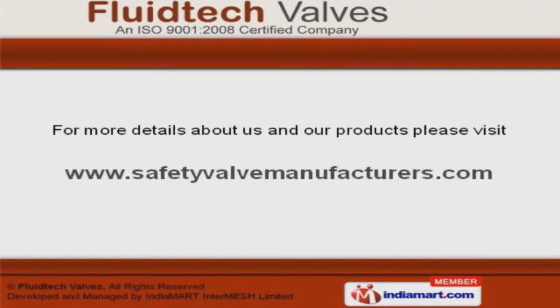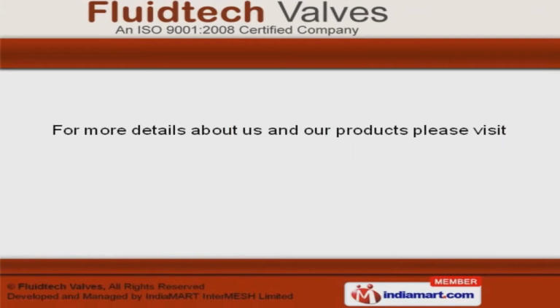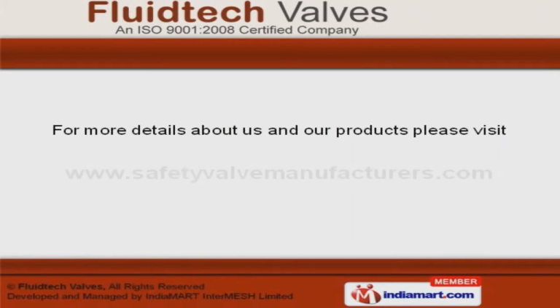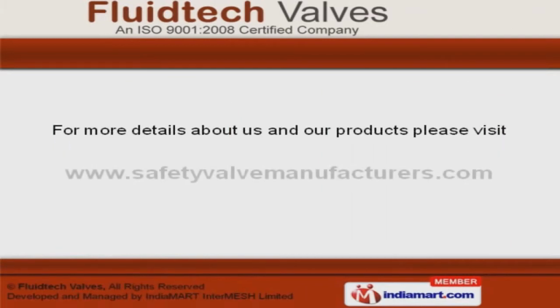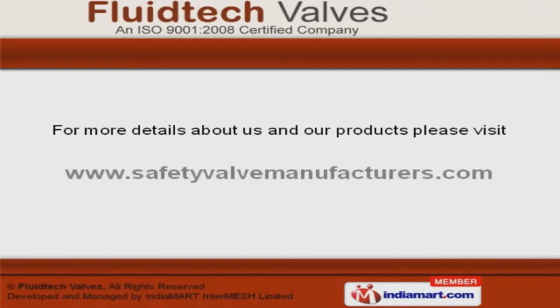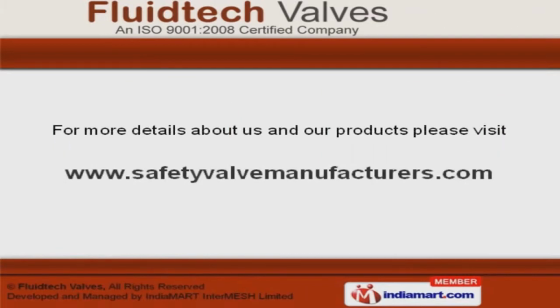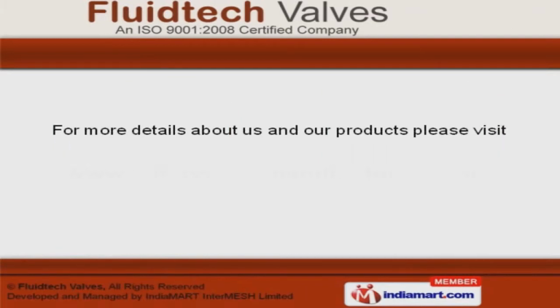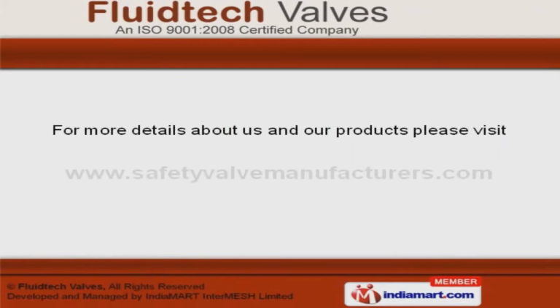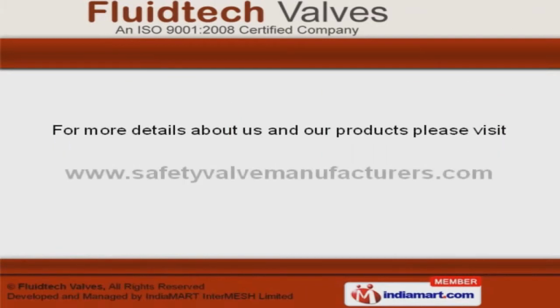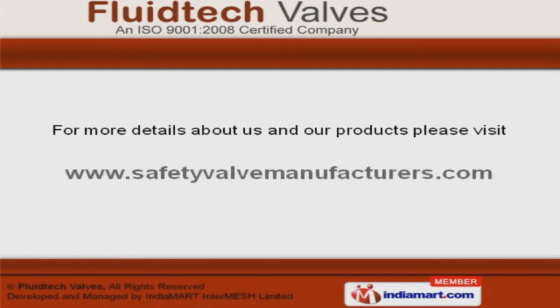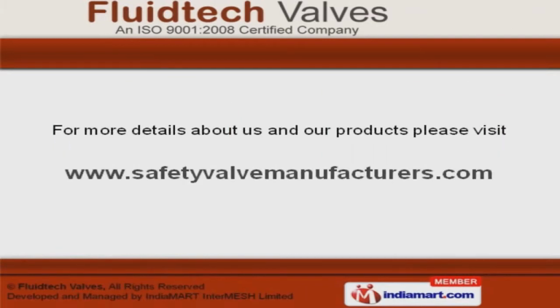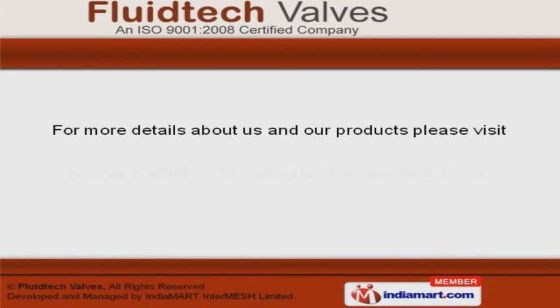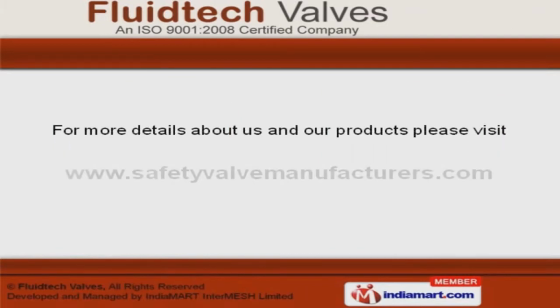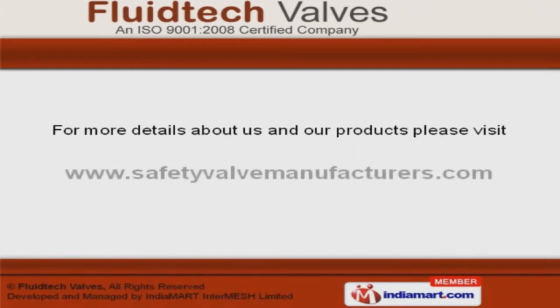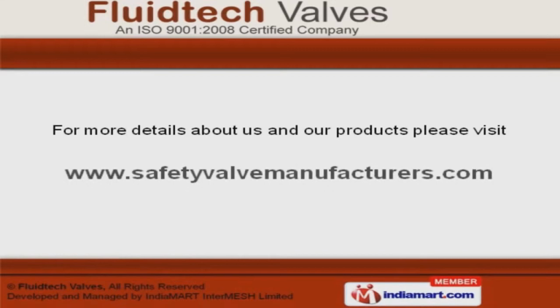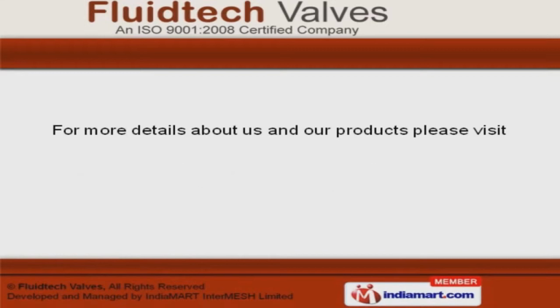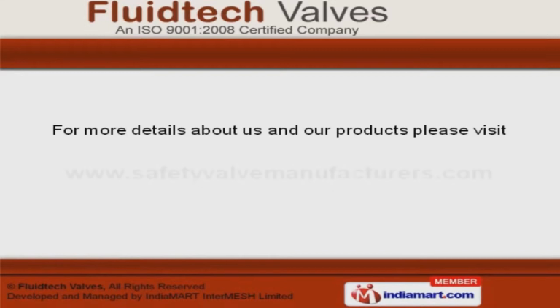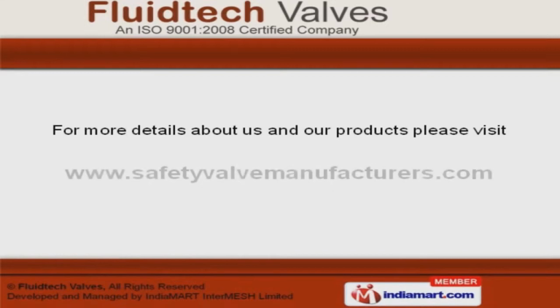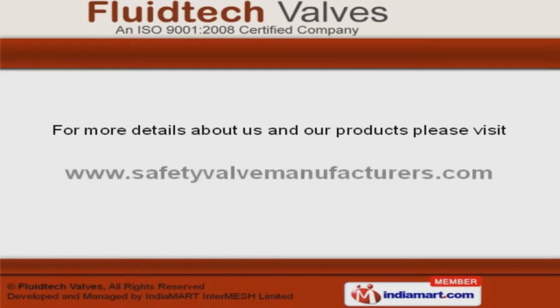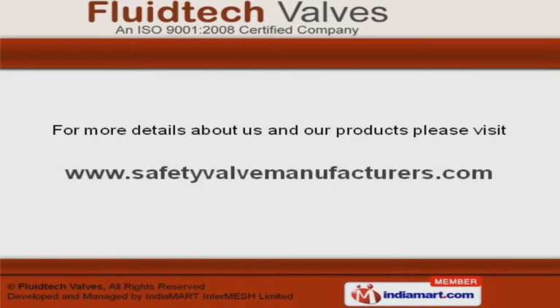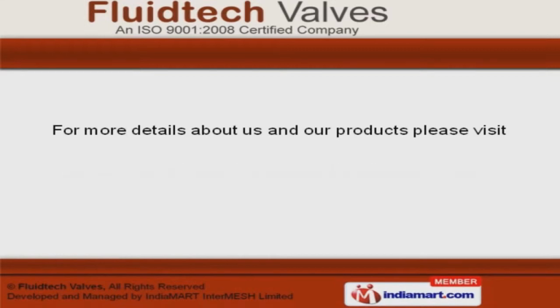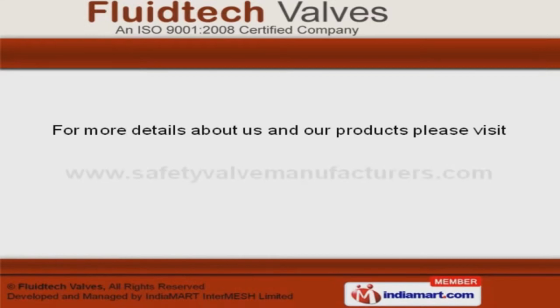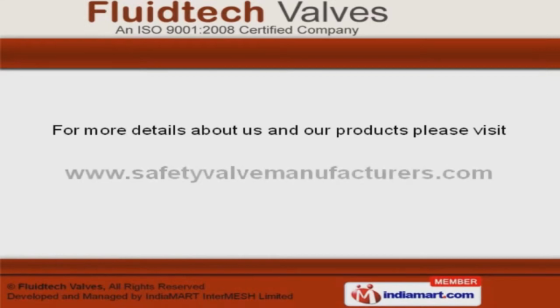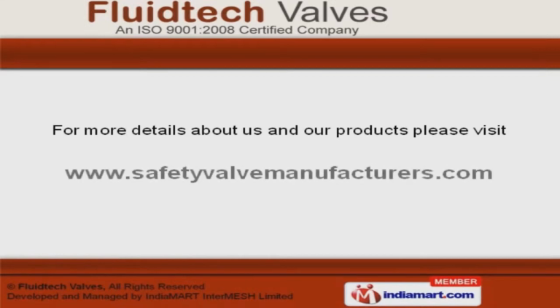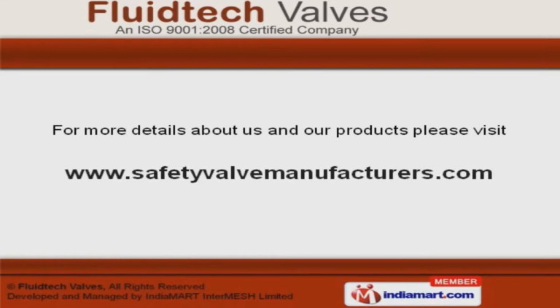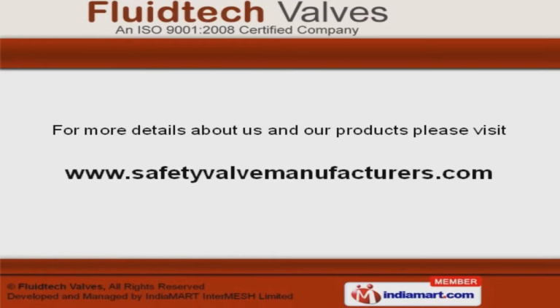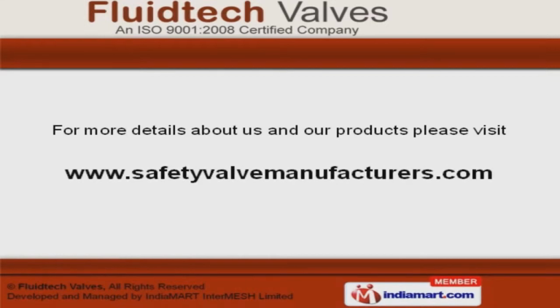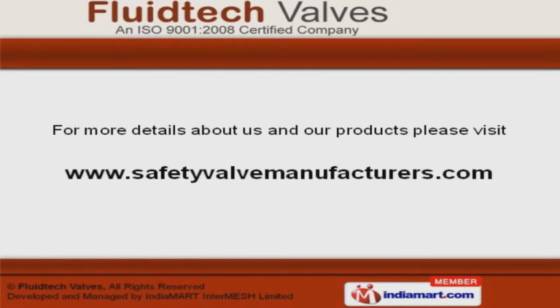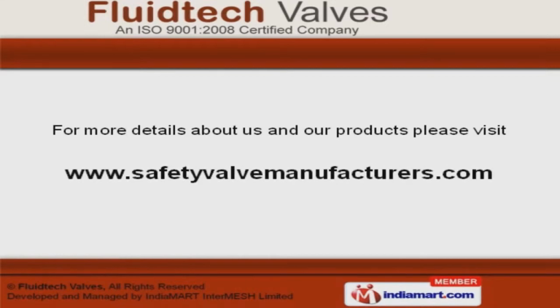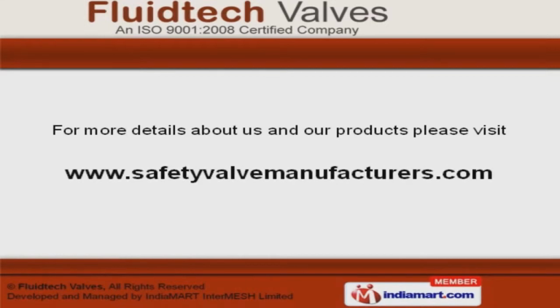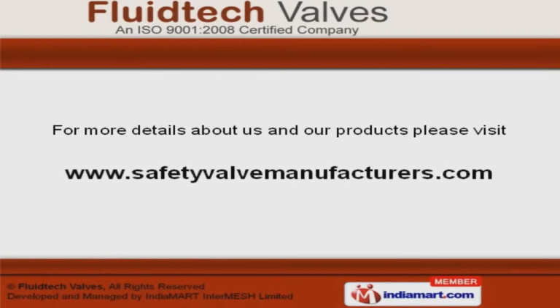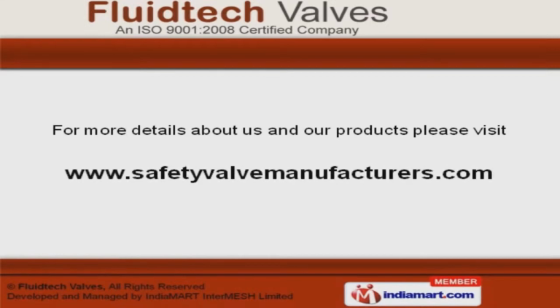To get the best deal in the vertical, log on at www.safetyvalvemanufacturers.com